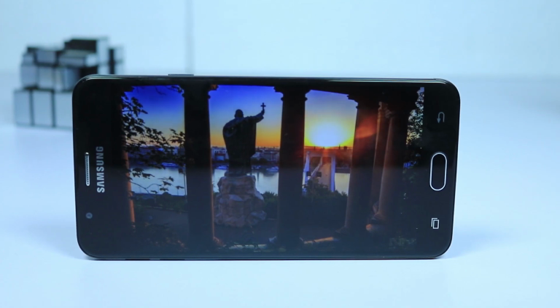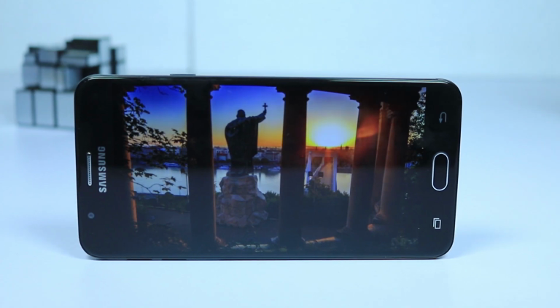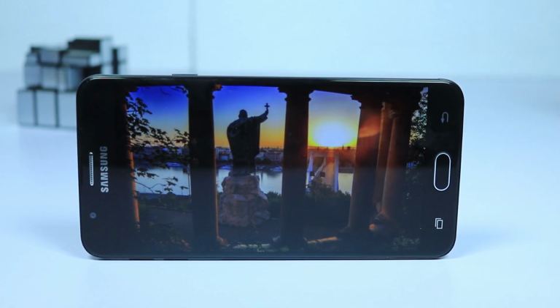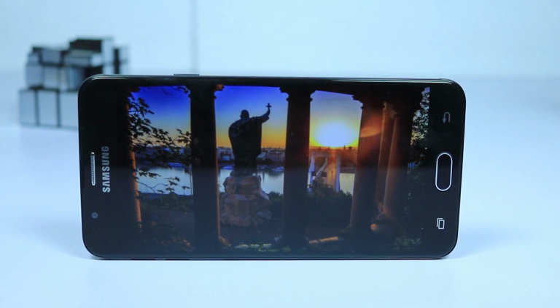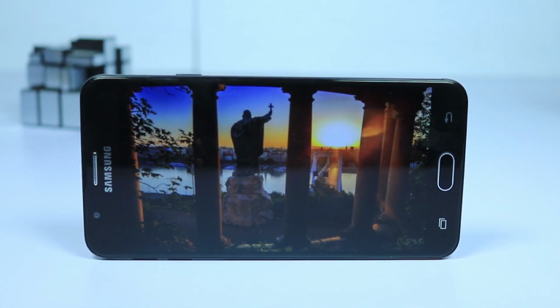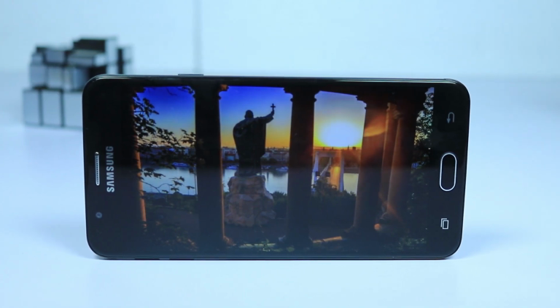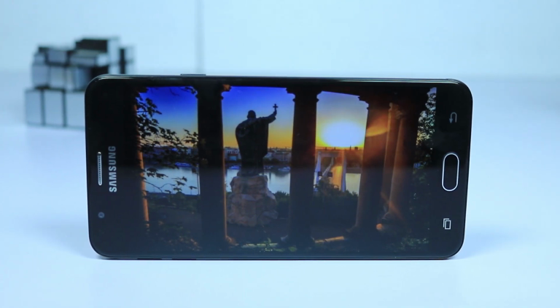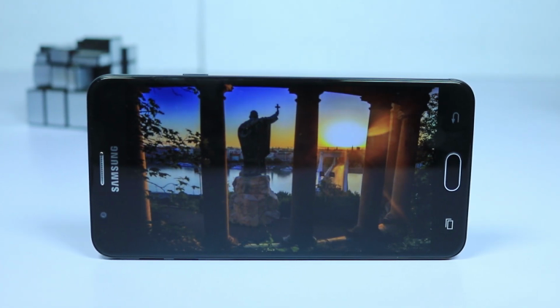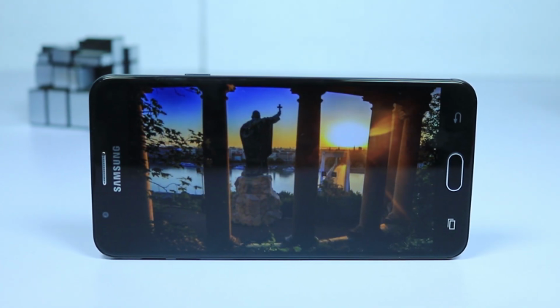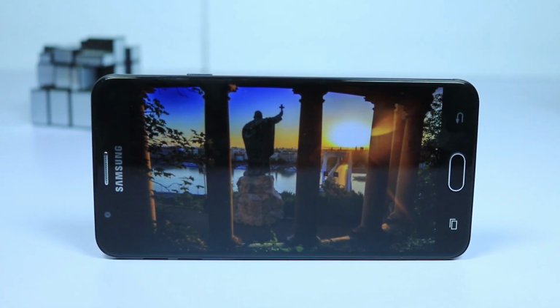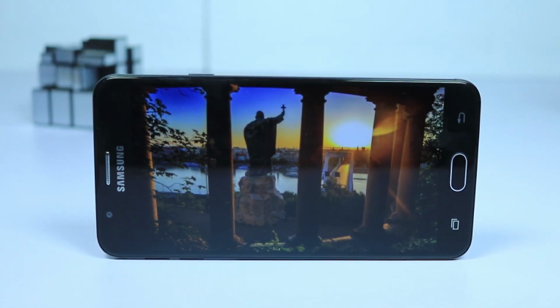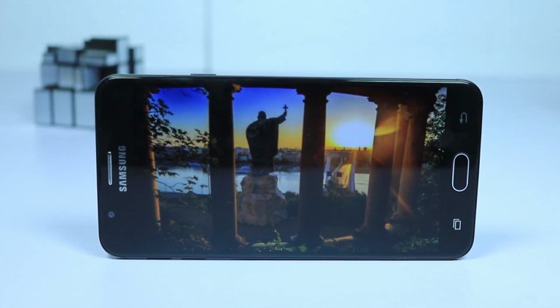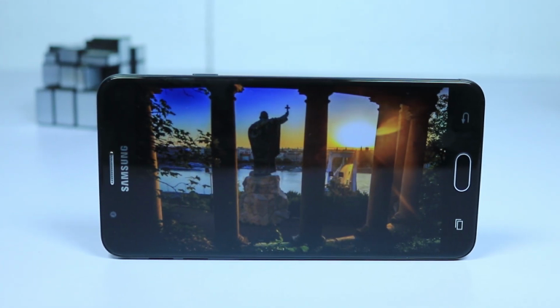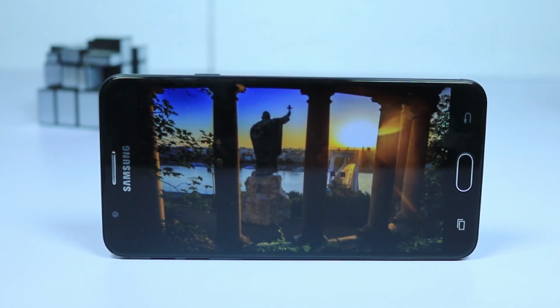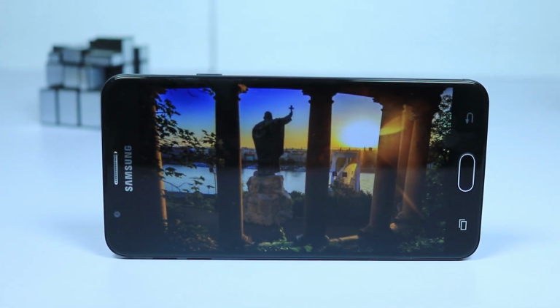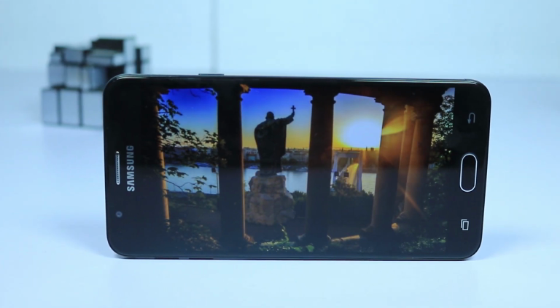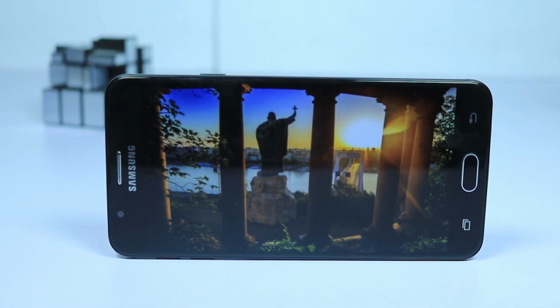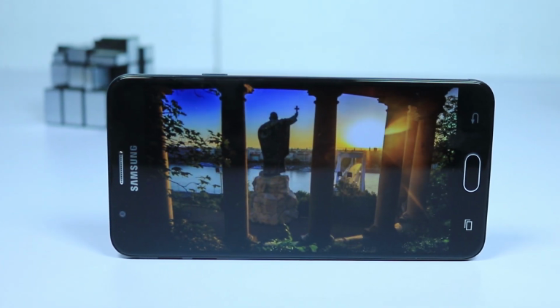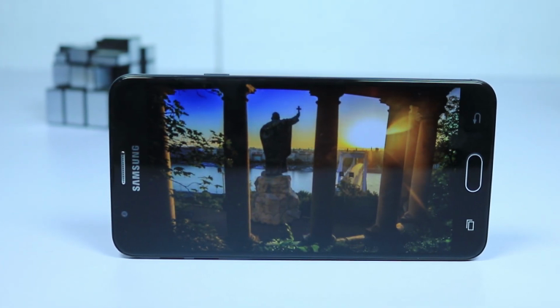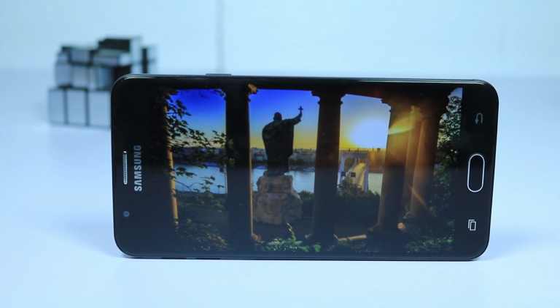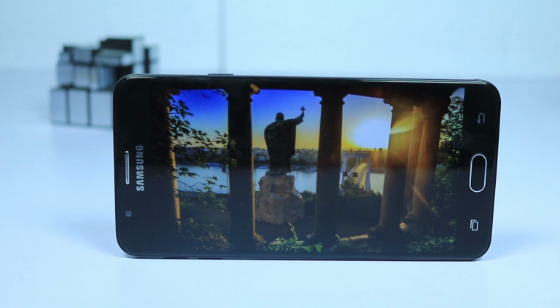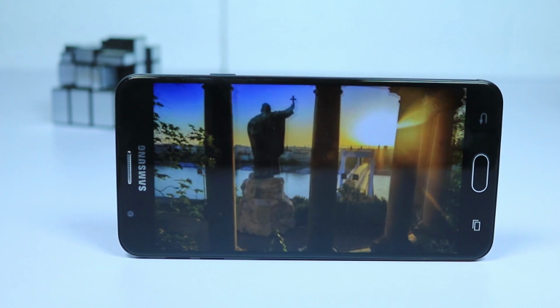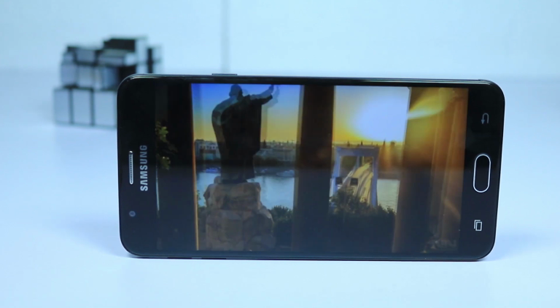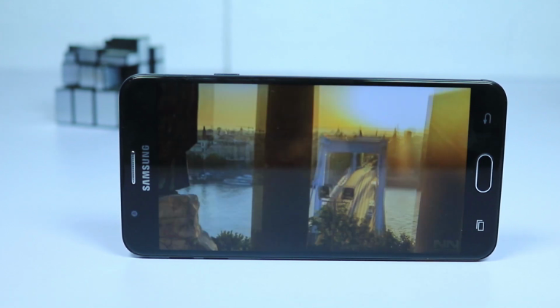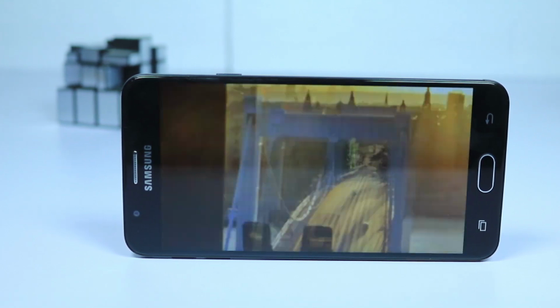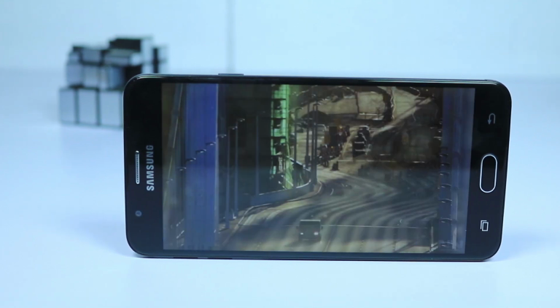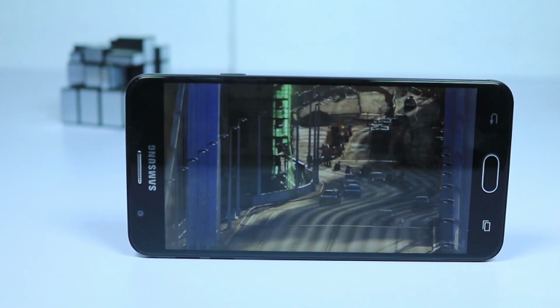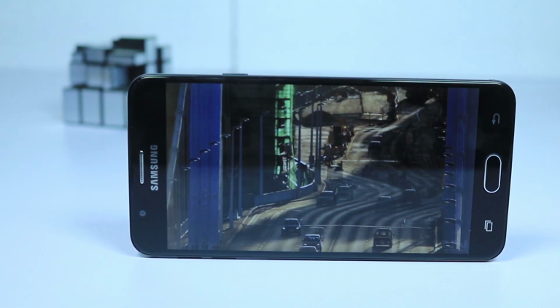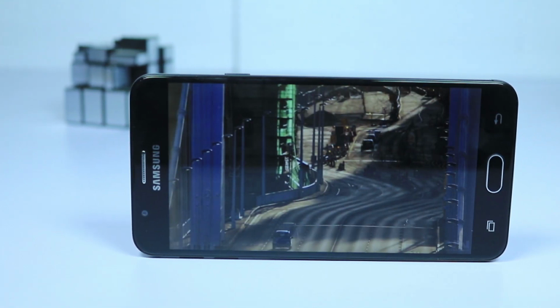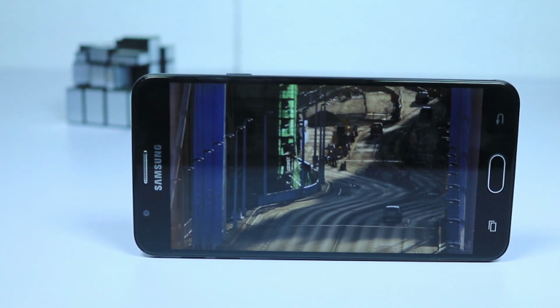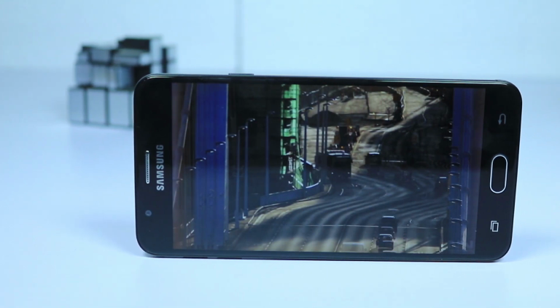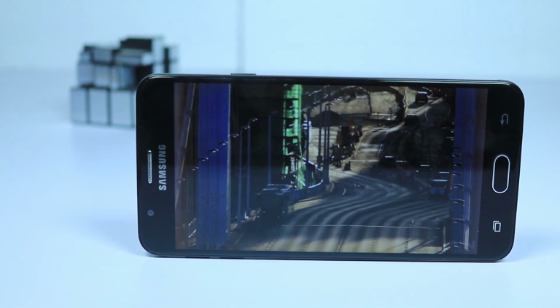Next reason would be the full HD display. Not that it's awesome, but it's better than the HD display found in the J7.